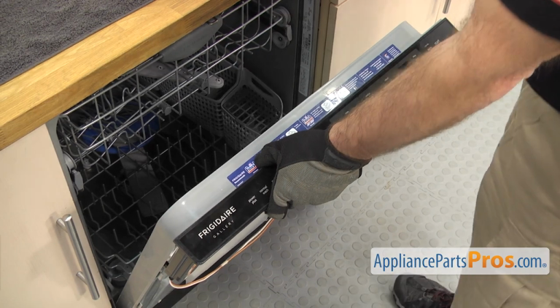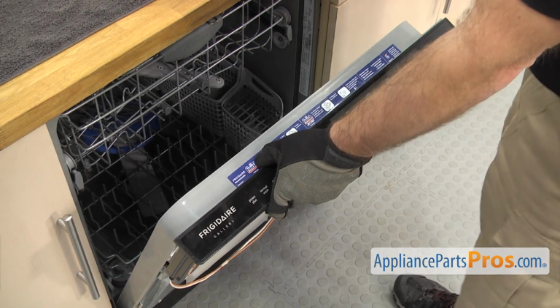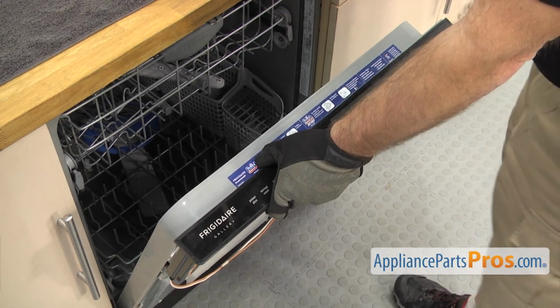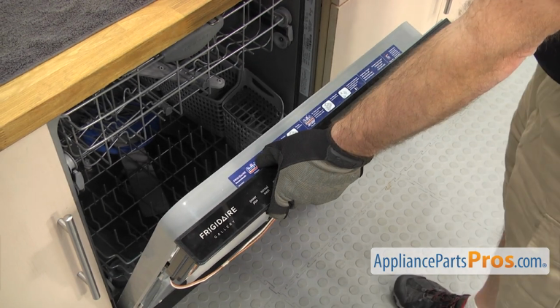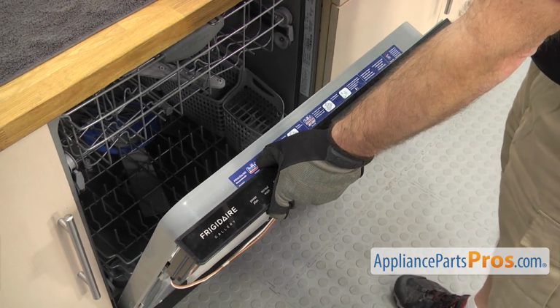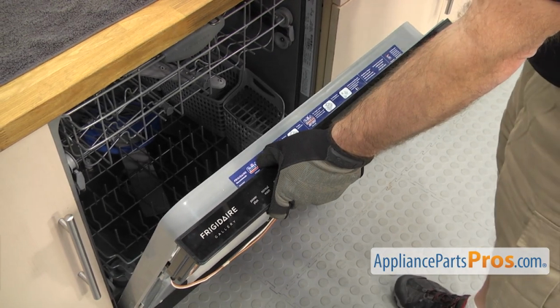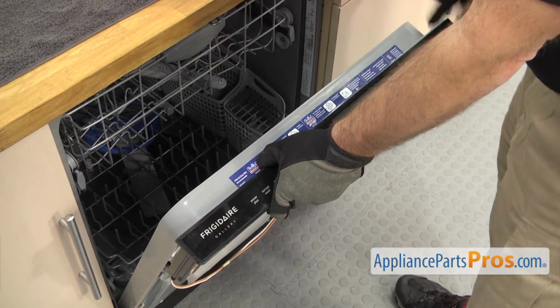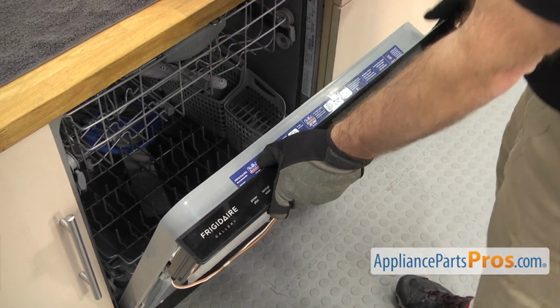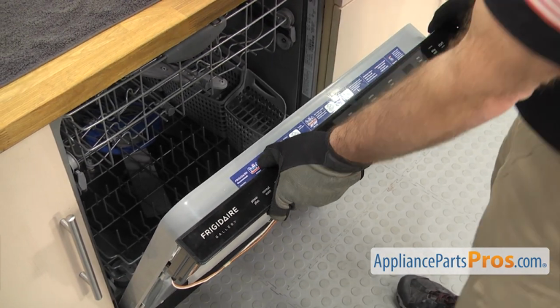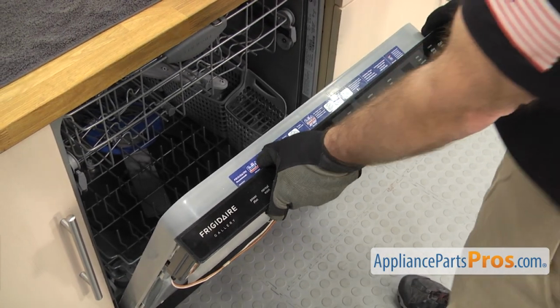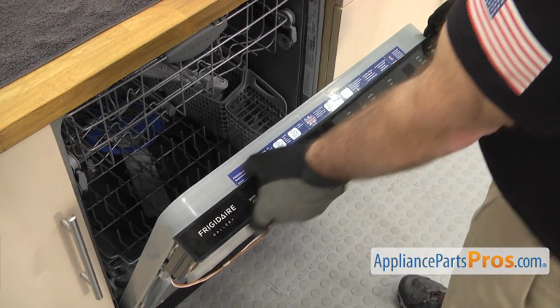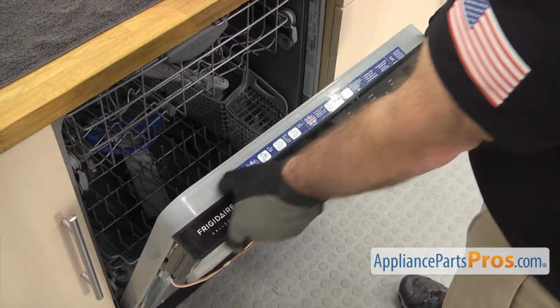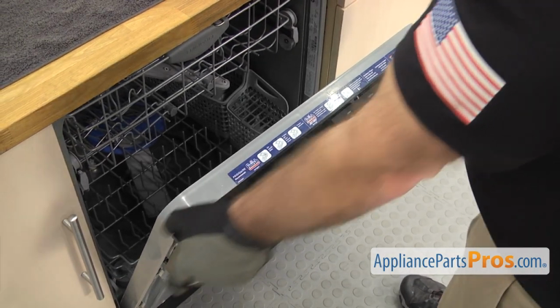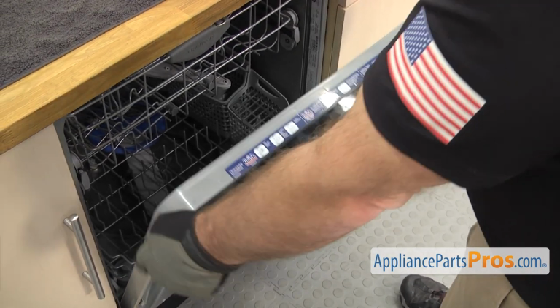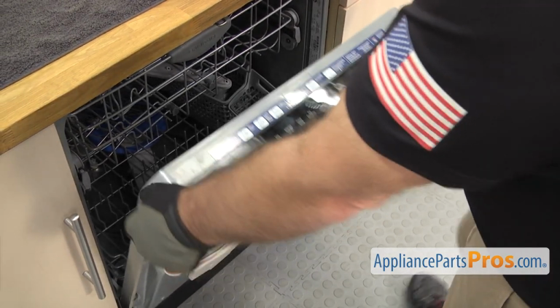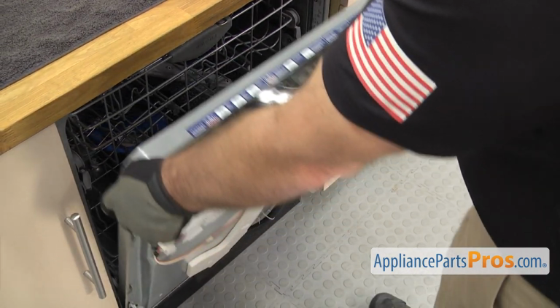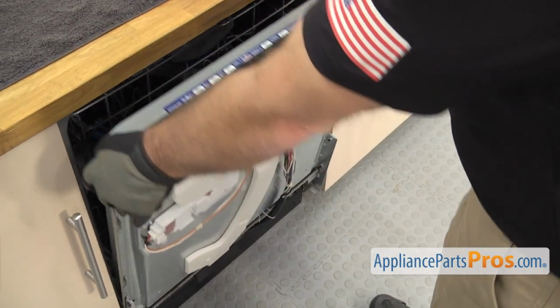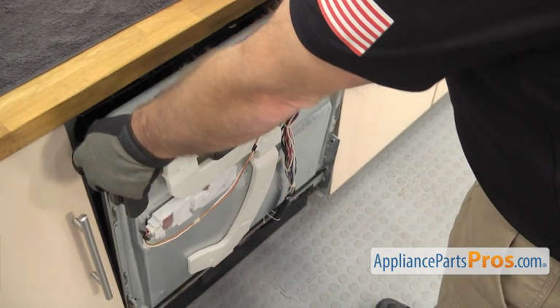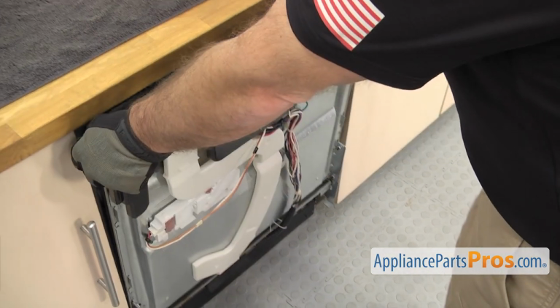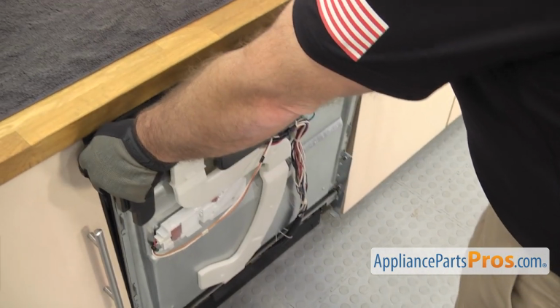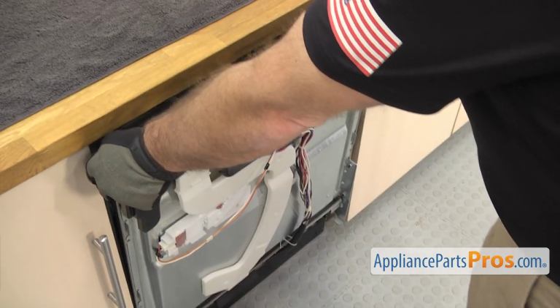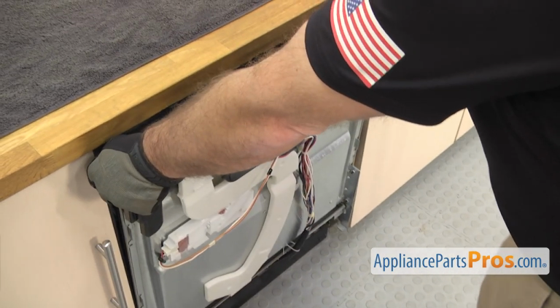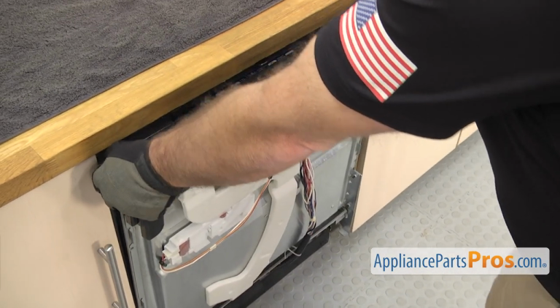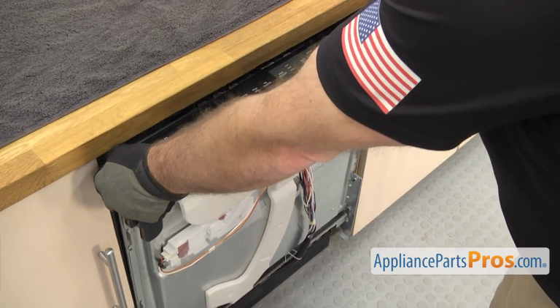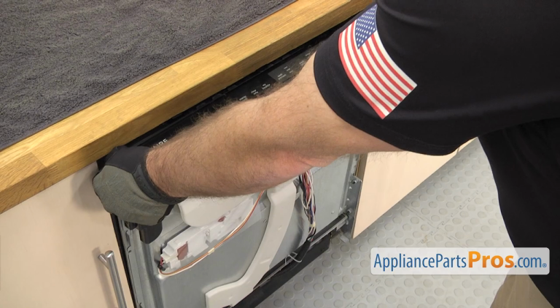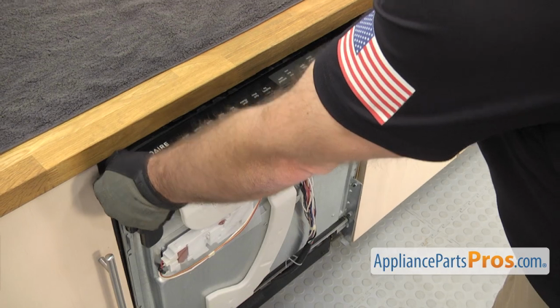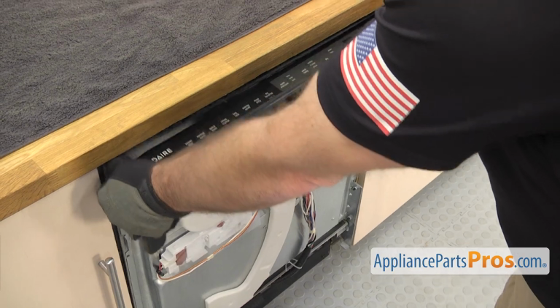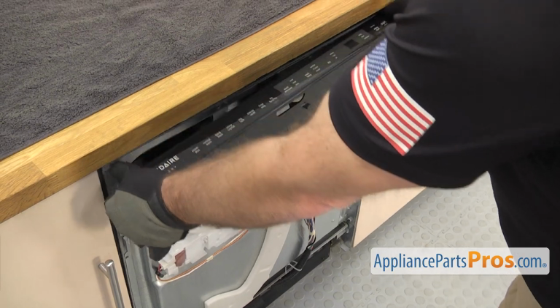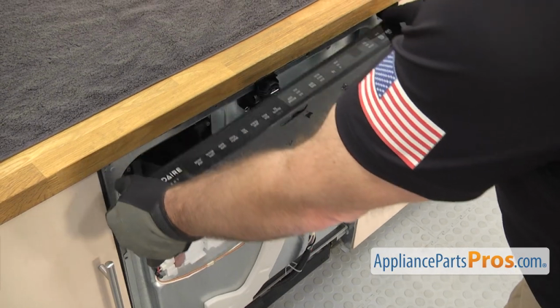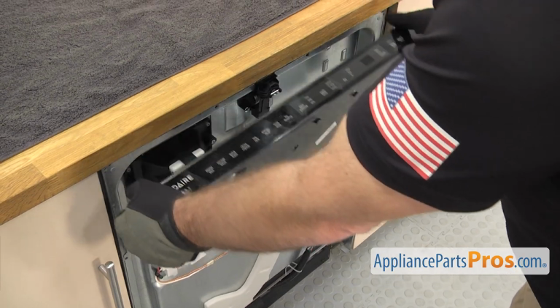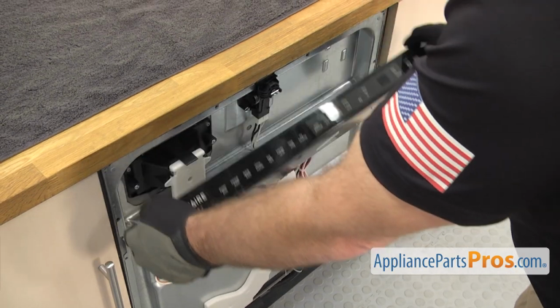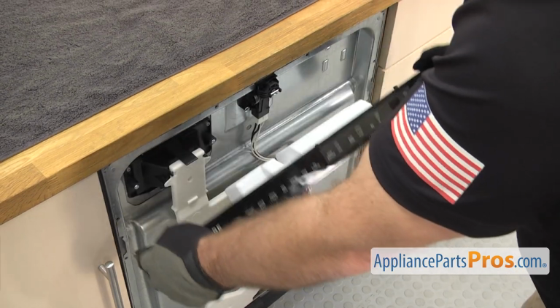Once you have the last screw out, you can let the door go closed and then let the control panel drop down.